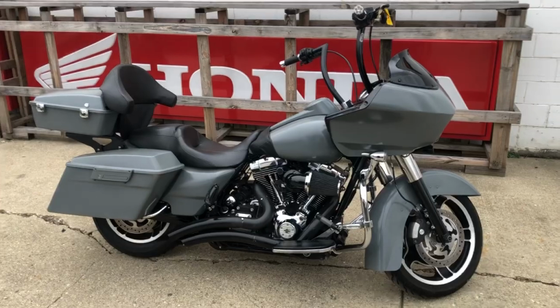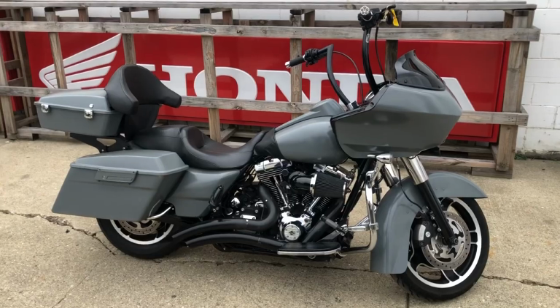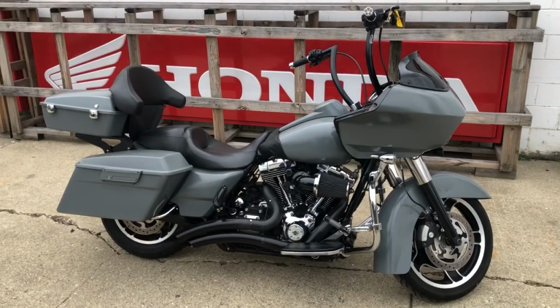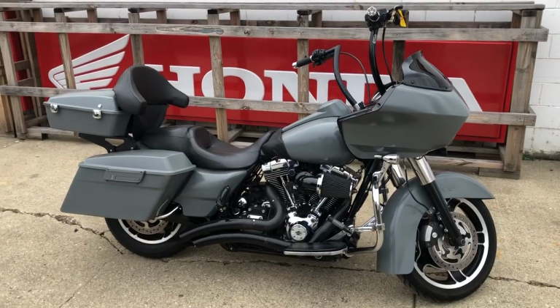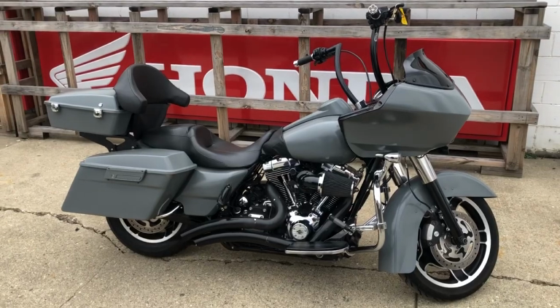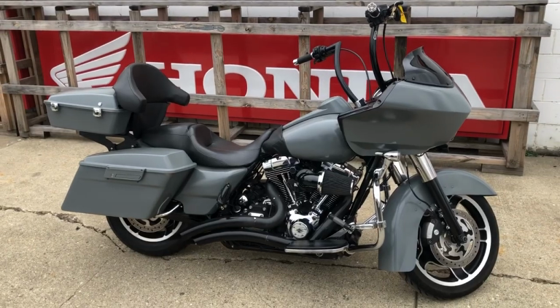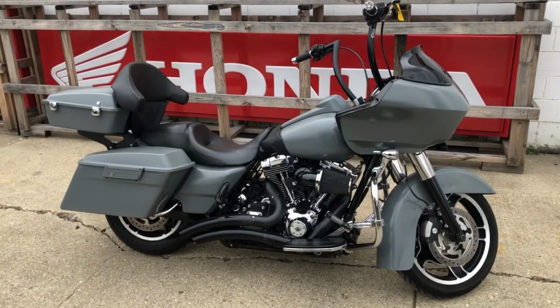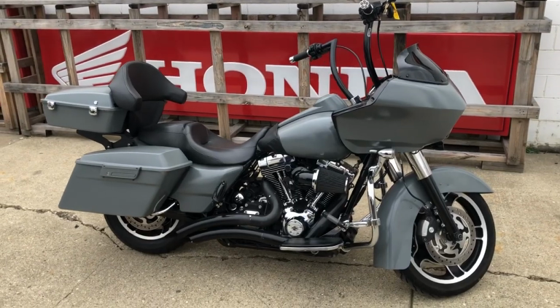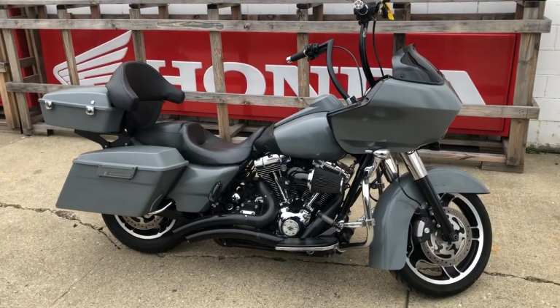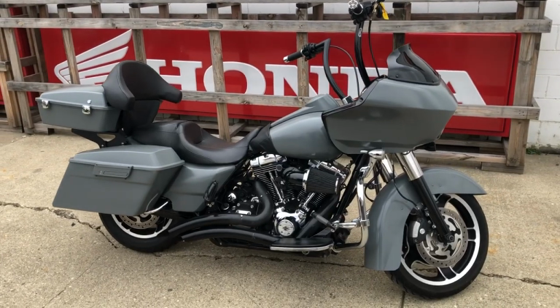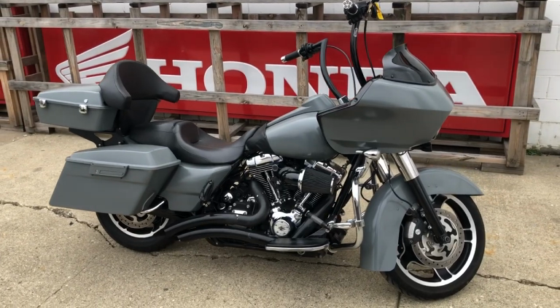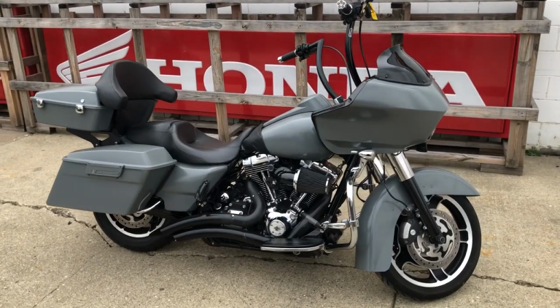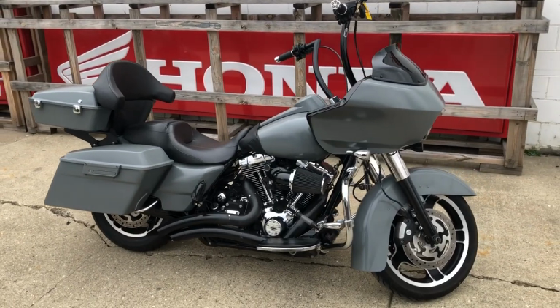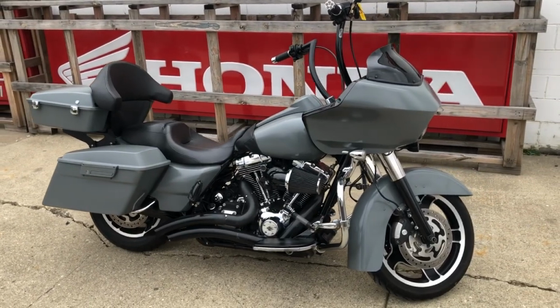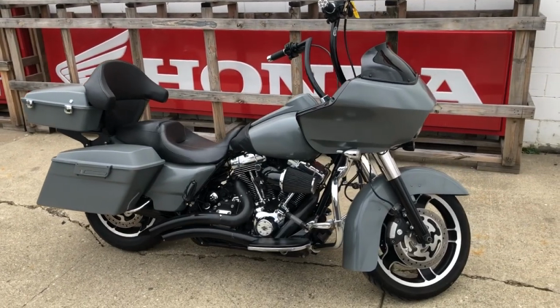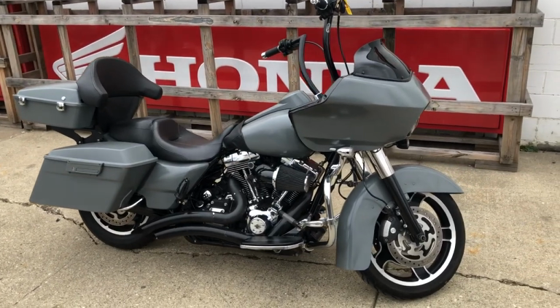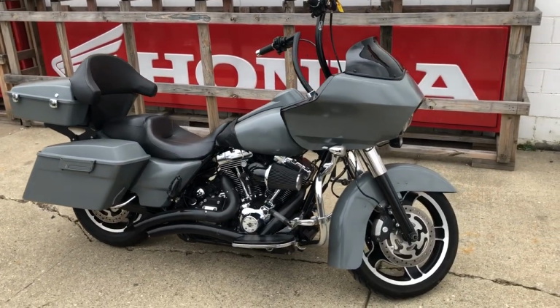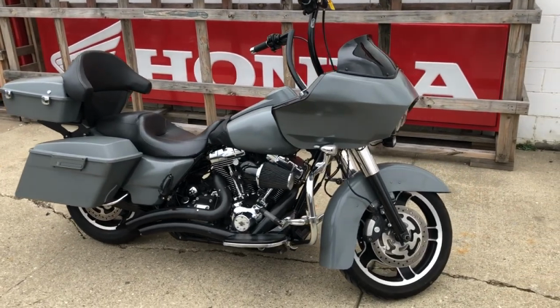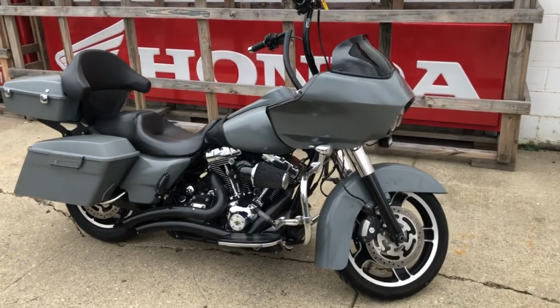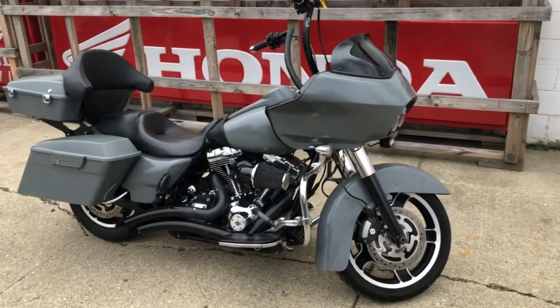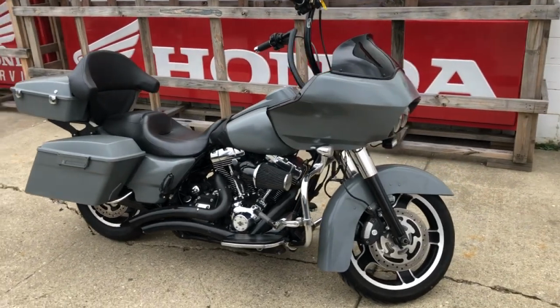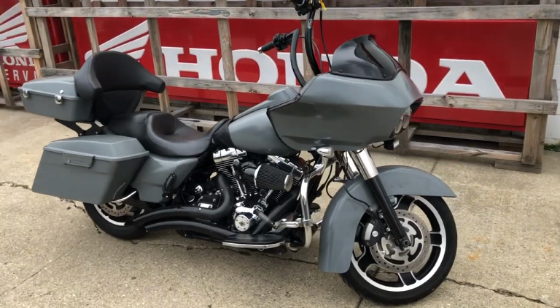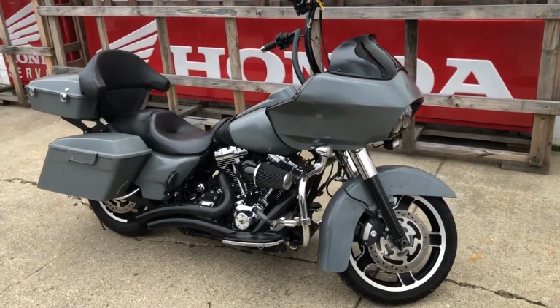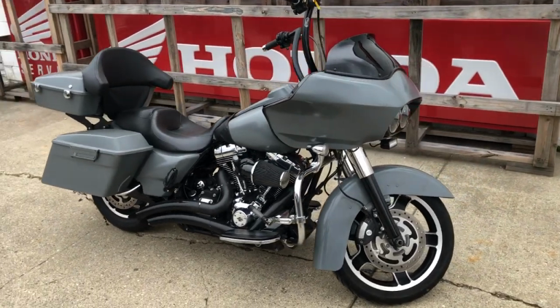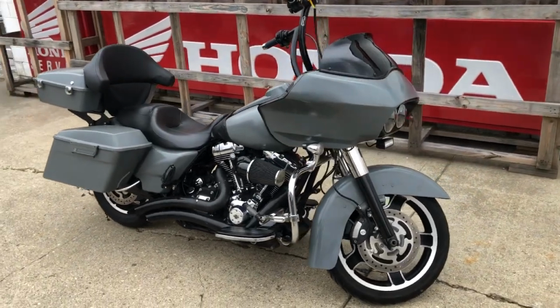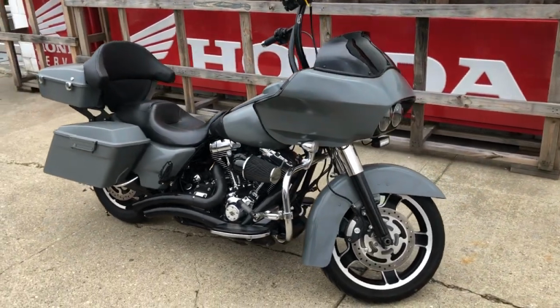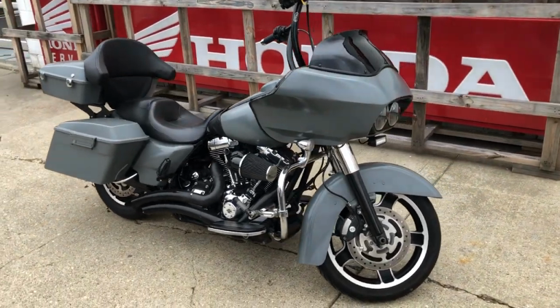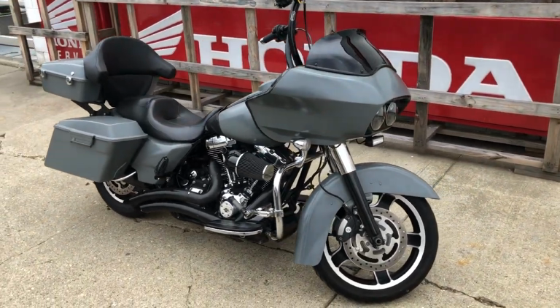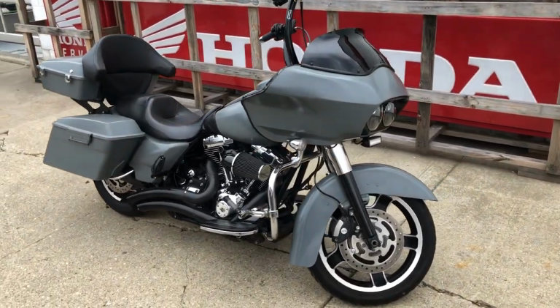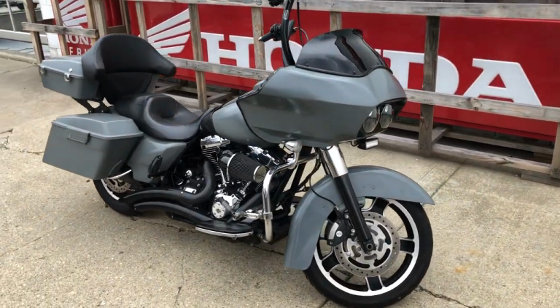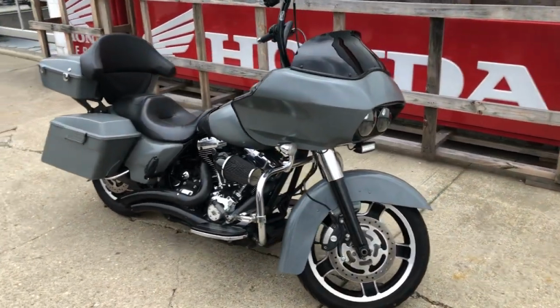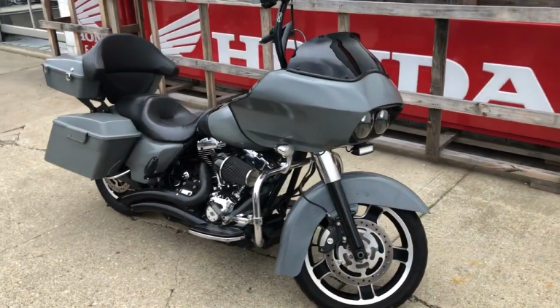Hey guys, ApprovalPowerSports.com here doing some videos on some stuff that just came in. Check this one out.